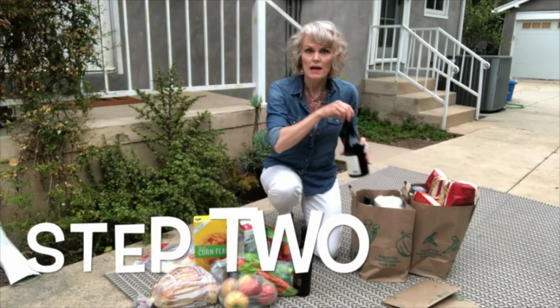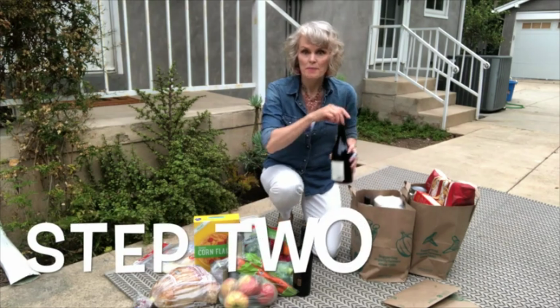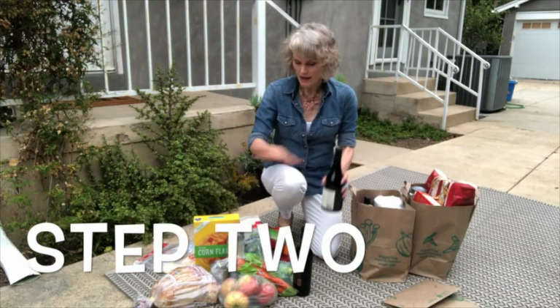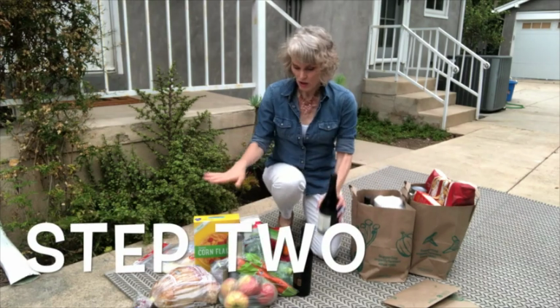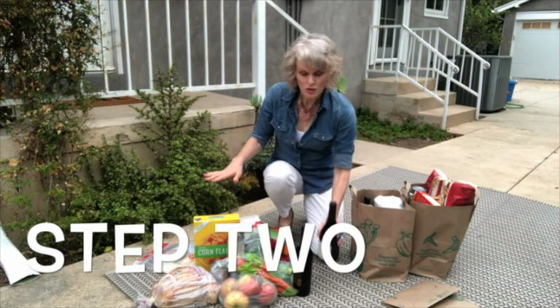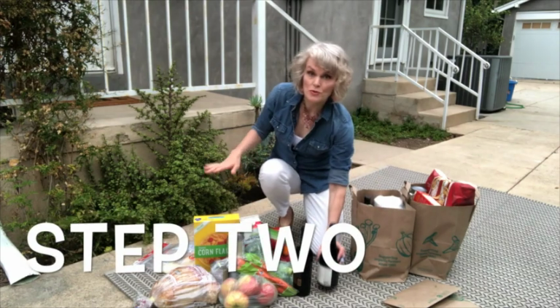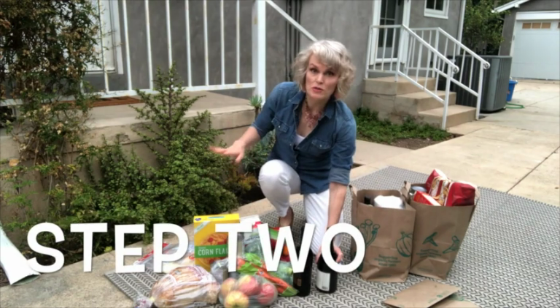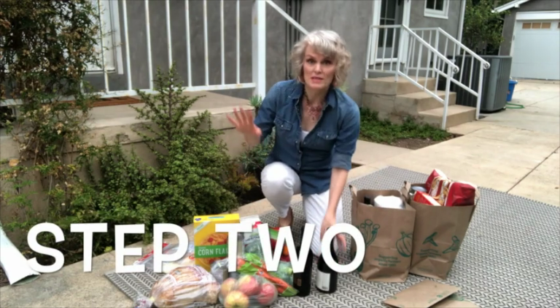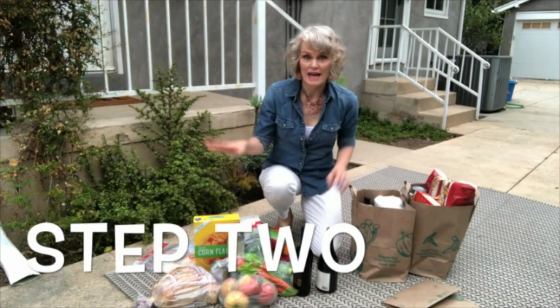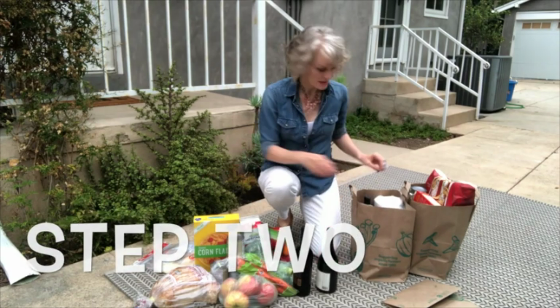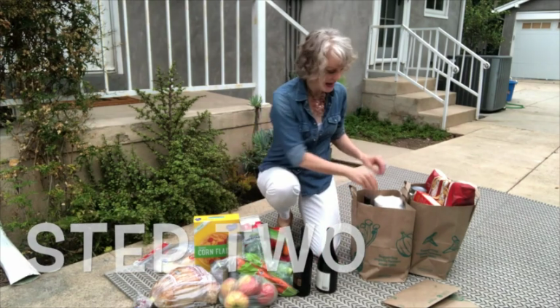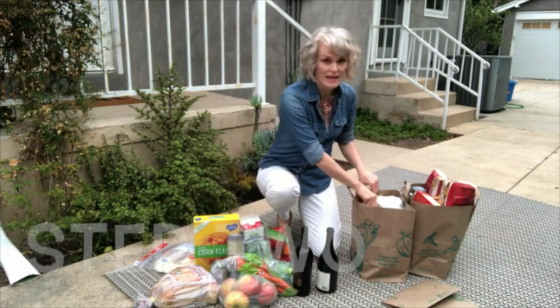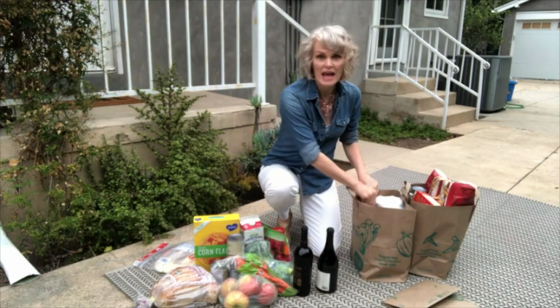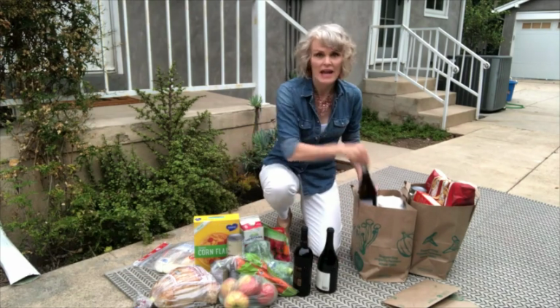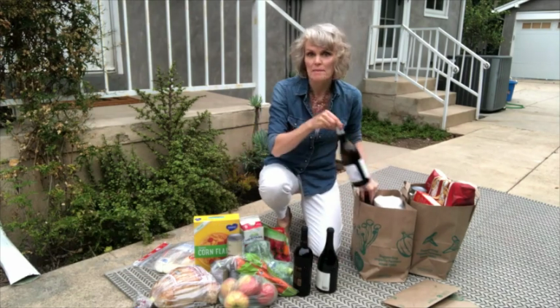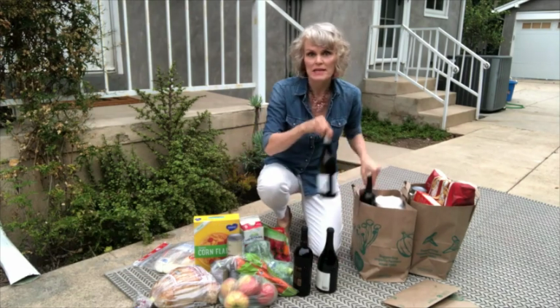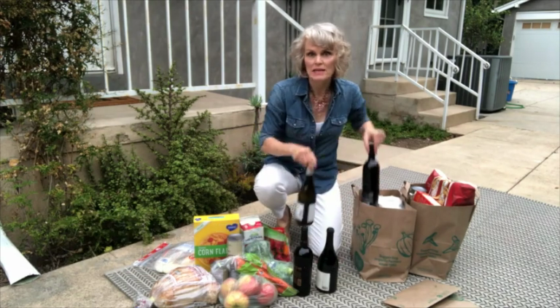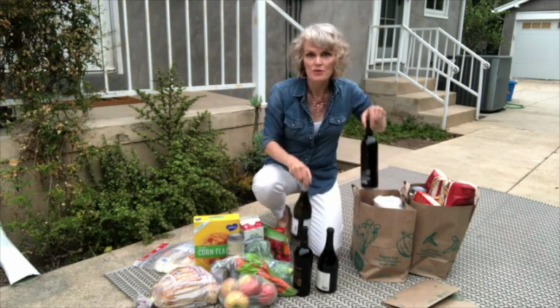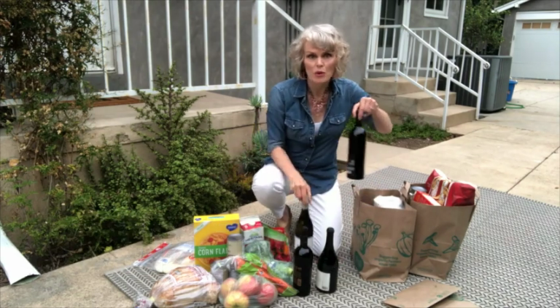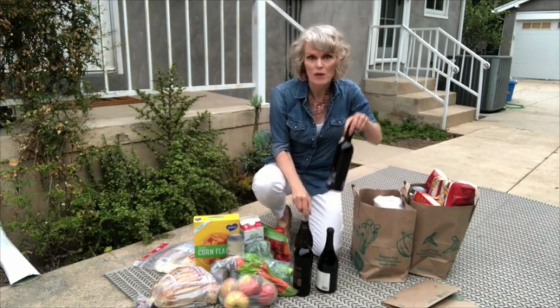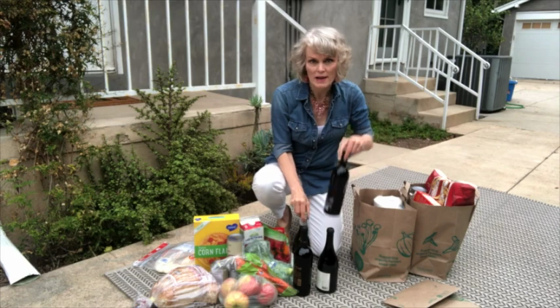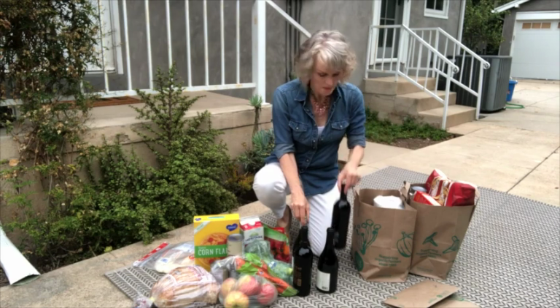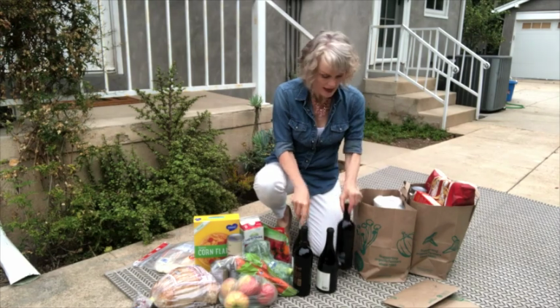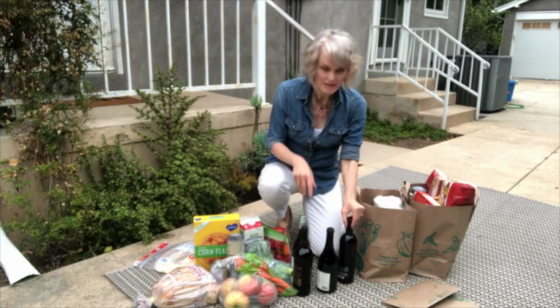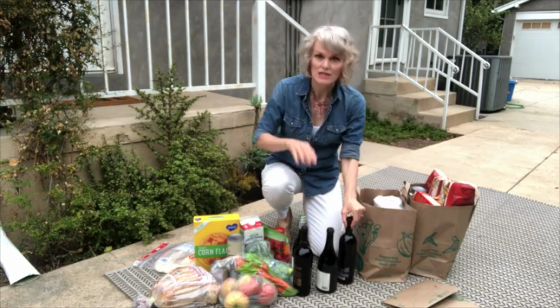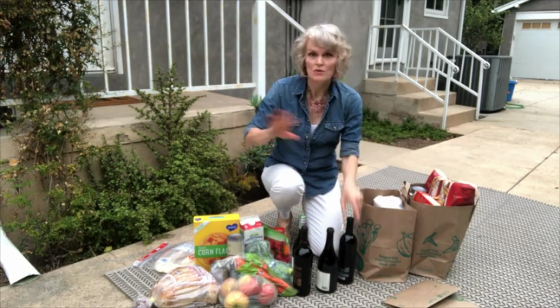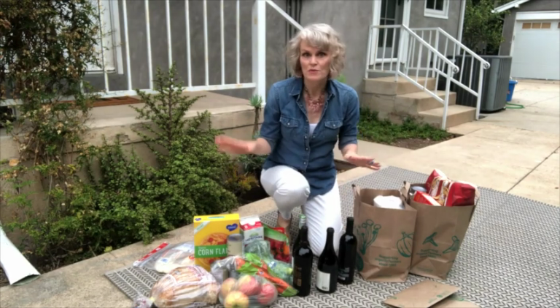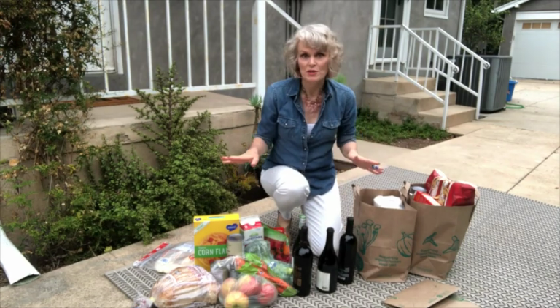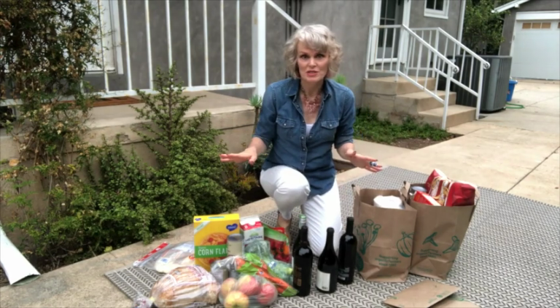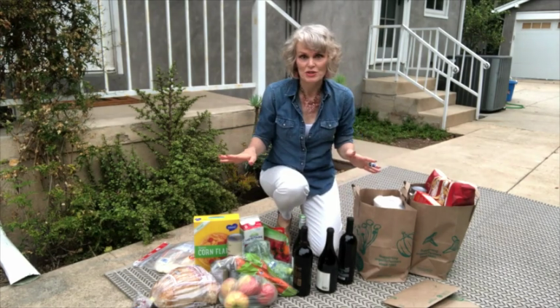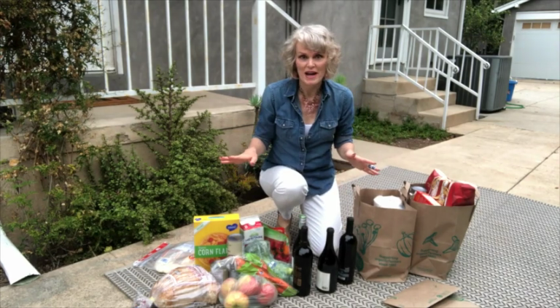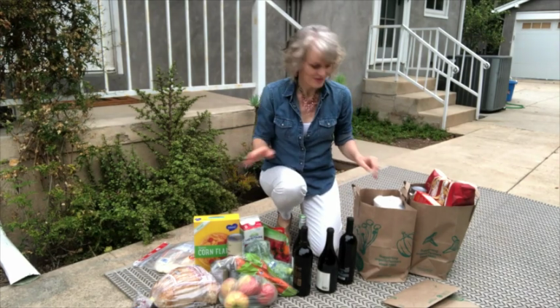Unpack all your groceries outside and immediately throw away the bags. Don't even bring them into your house.